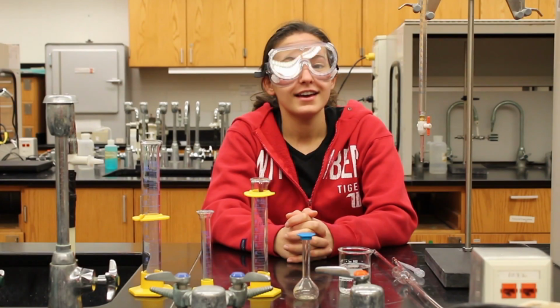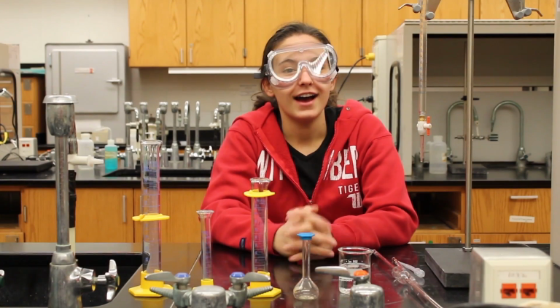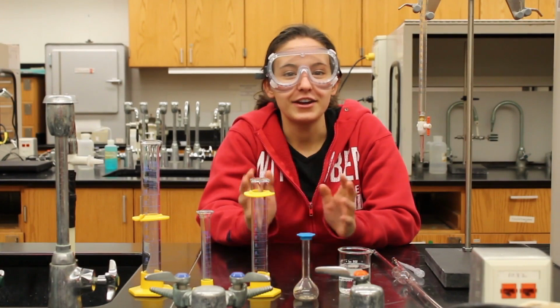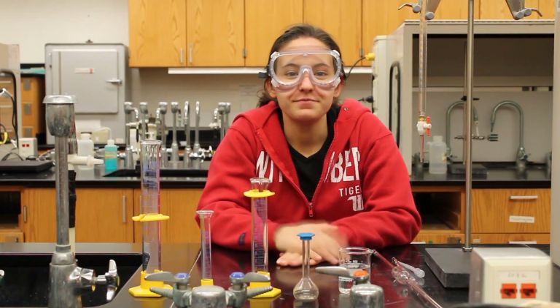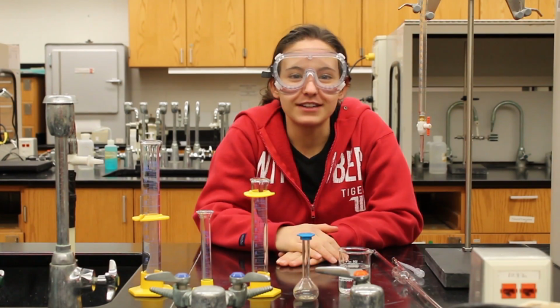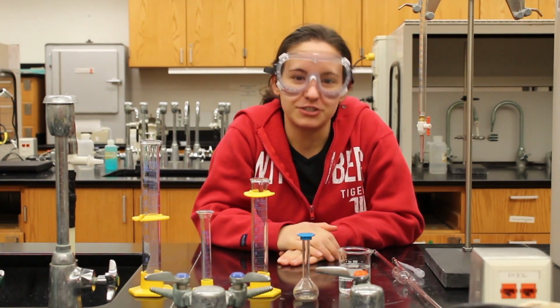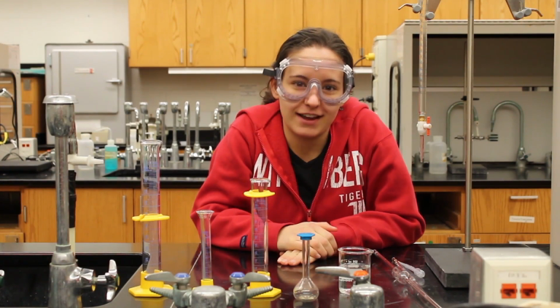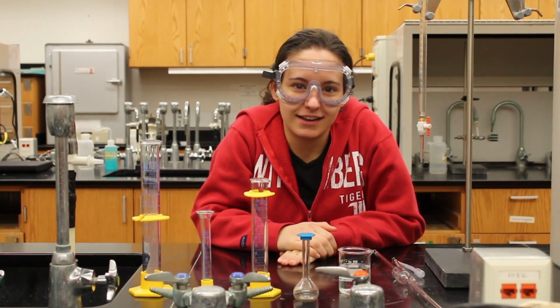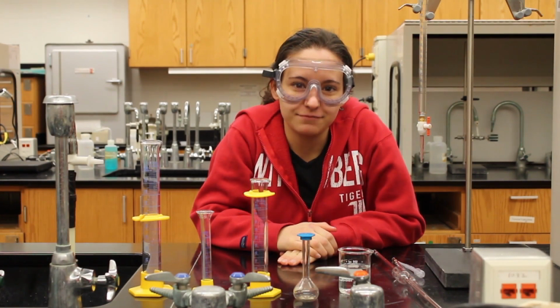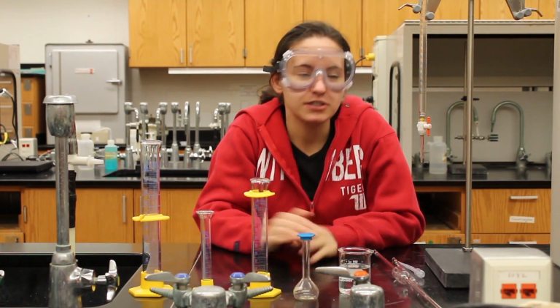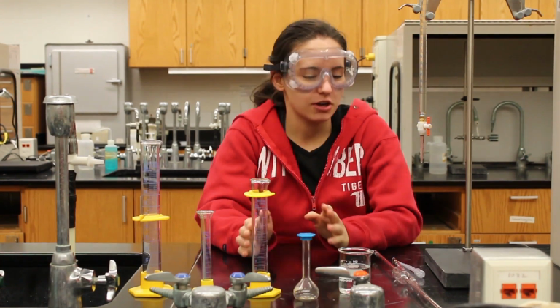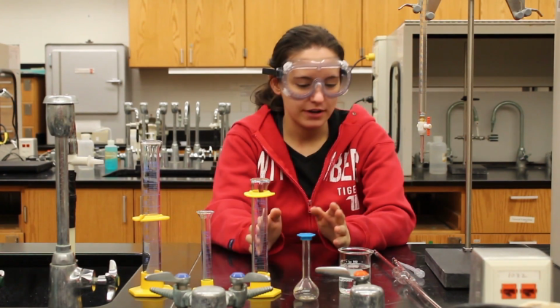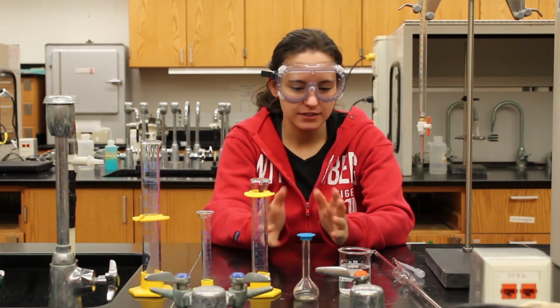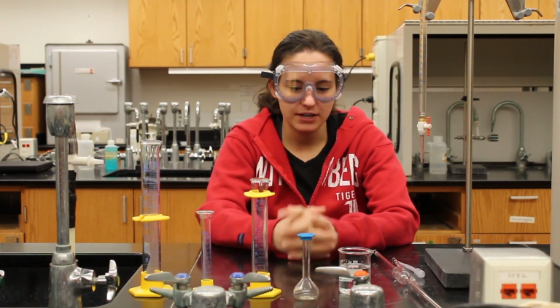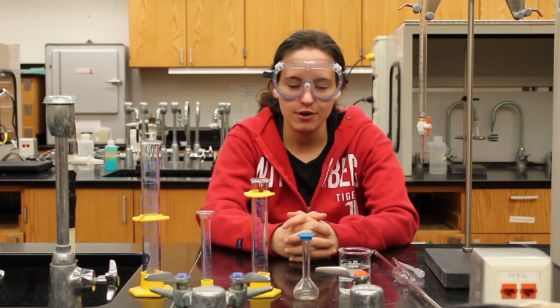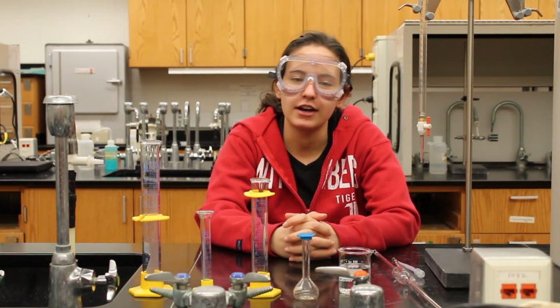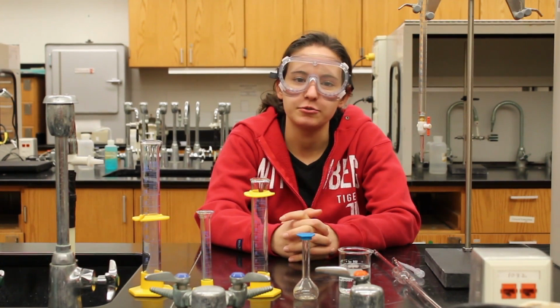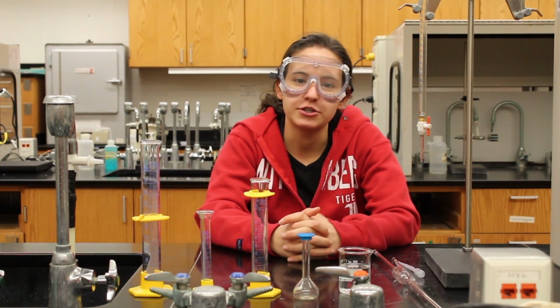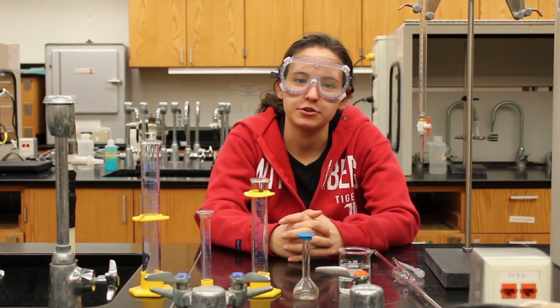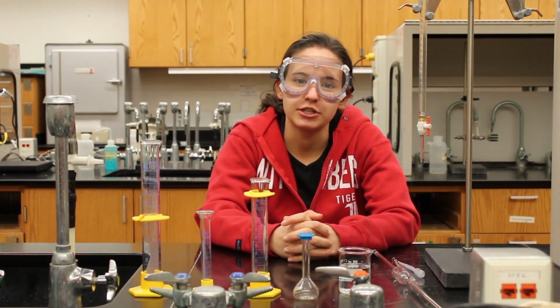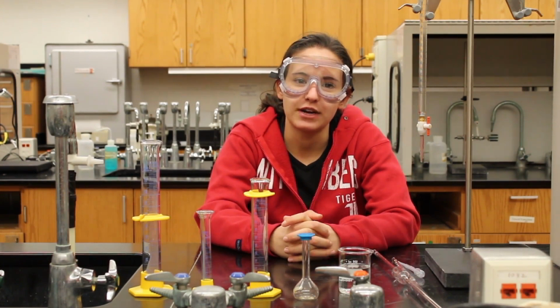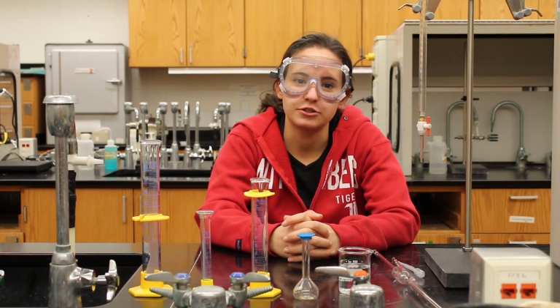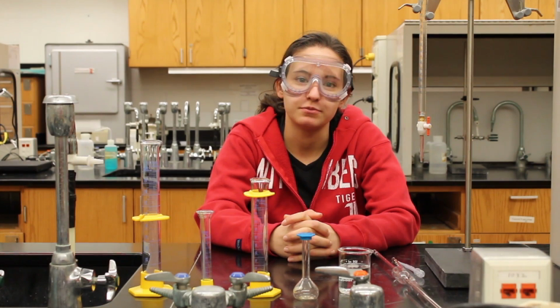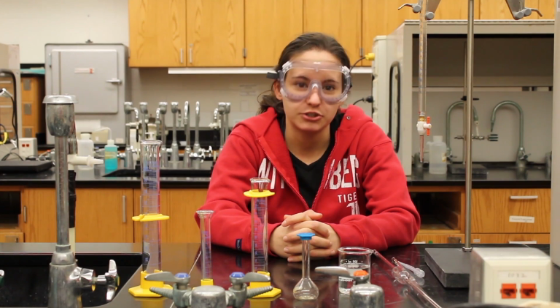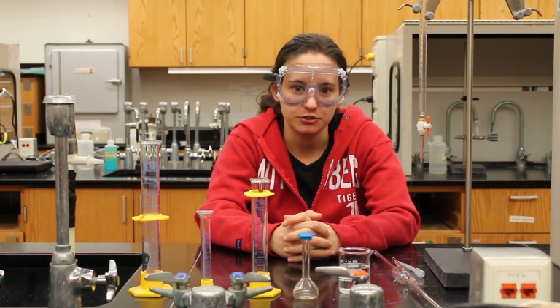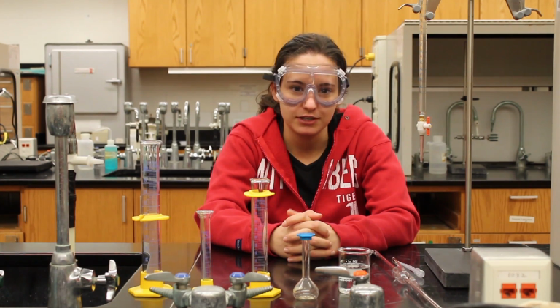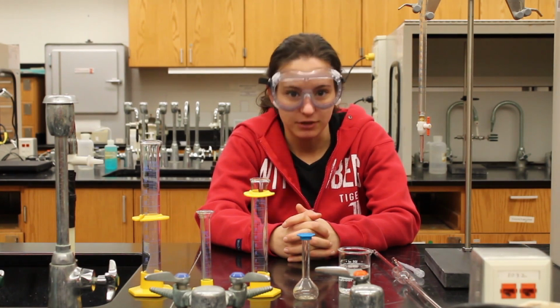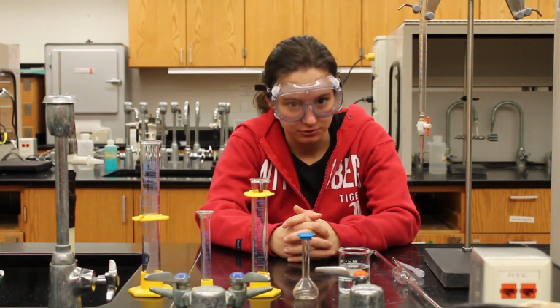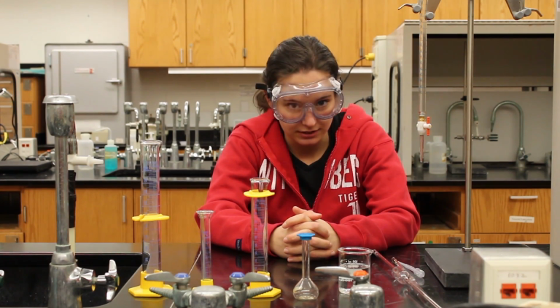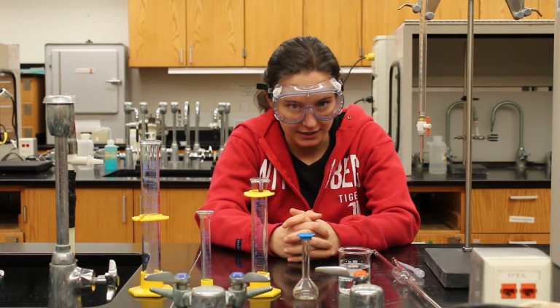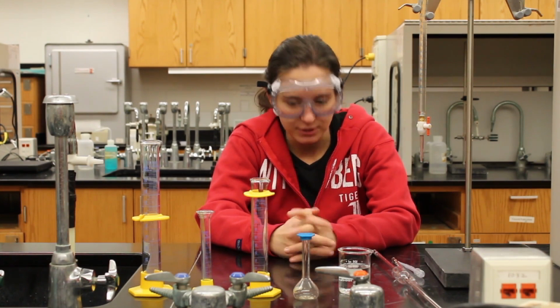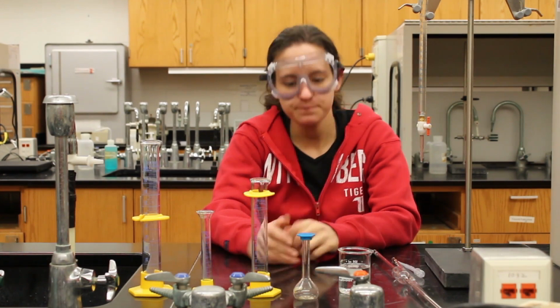Hi there, it's Jackie again. In this video I will be showing you how to measure using graduated glassware.